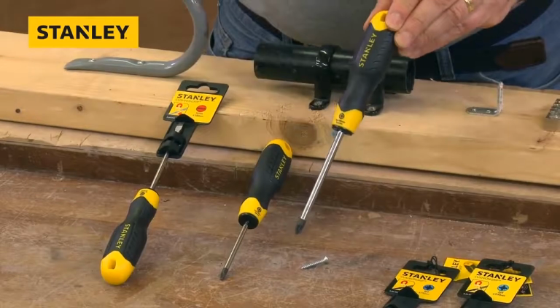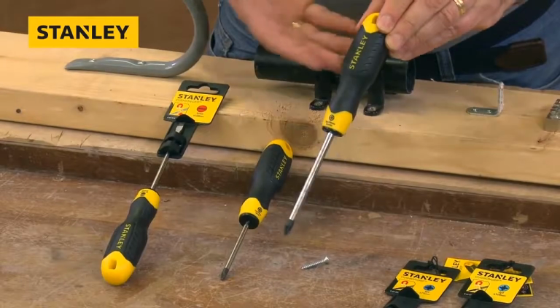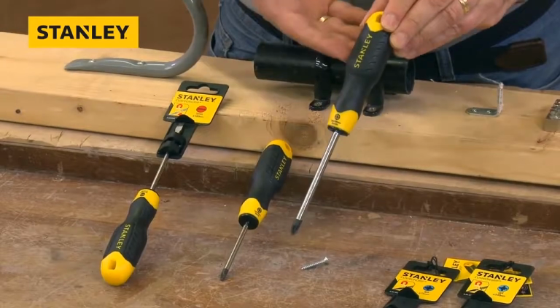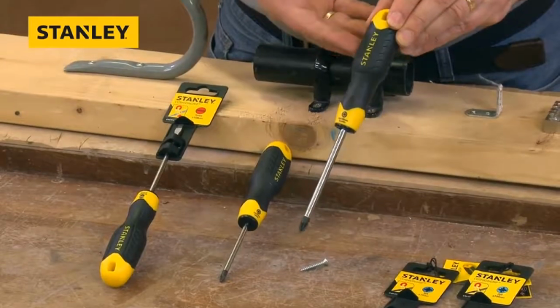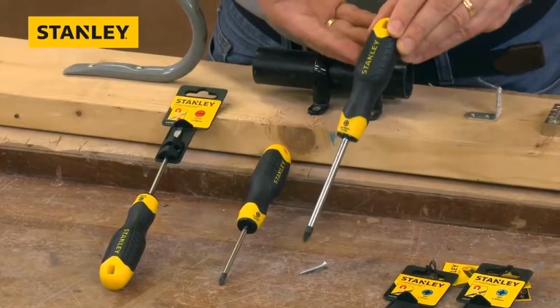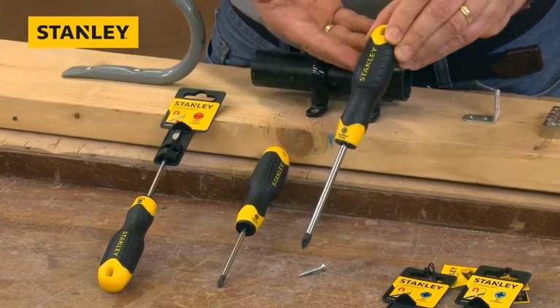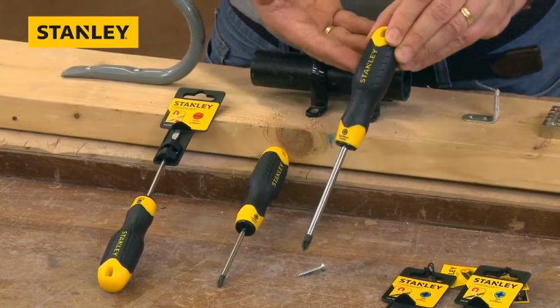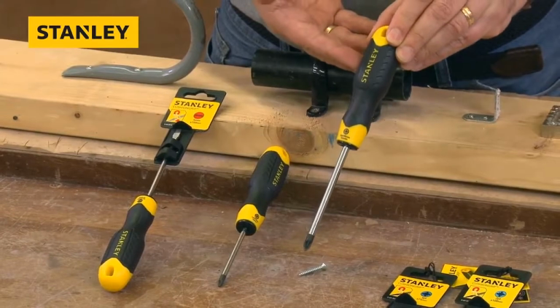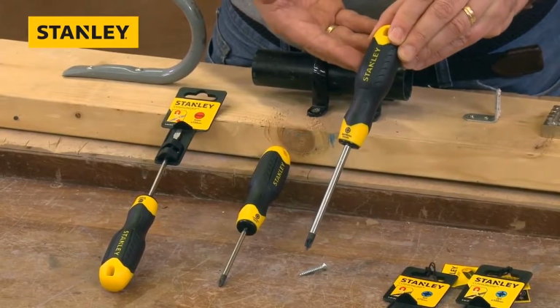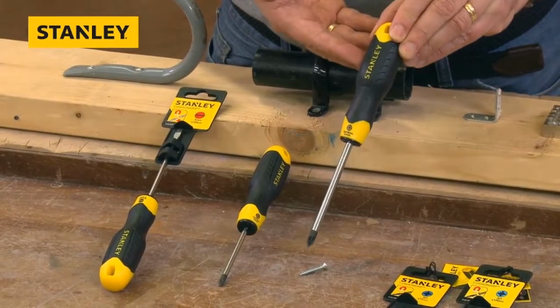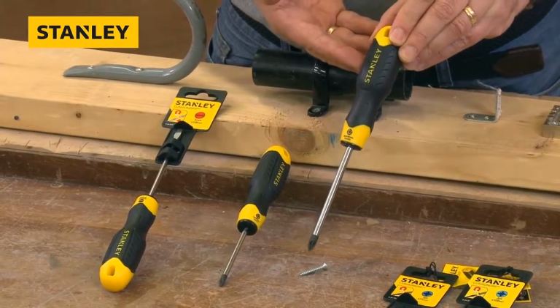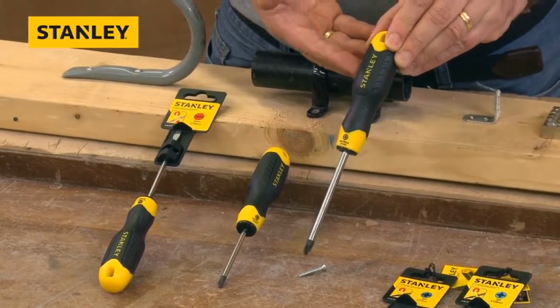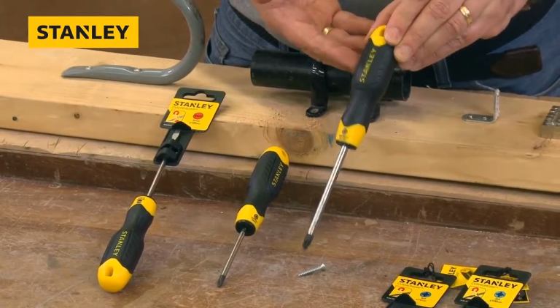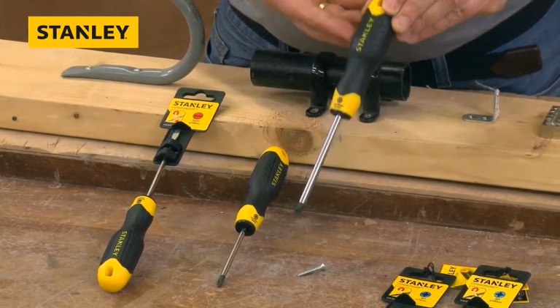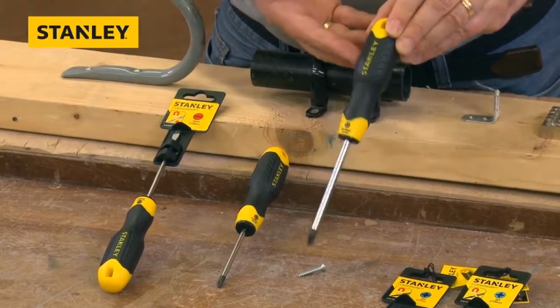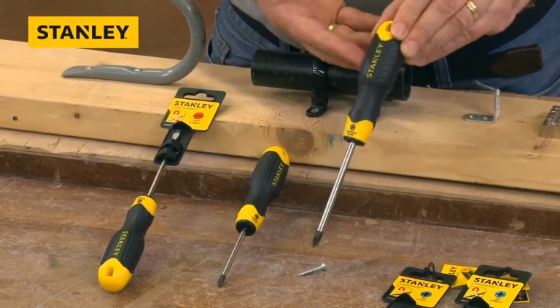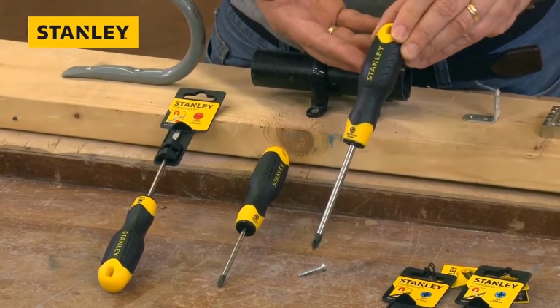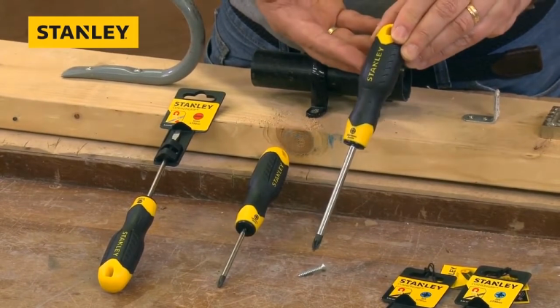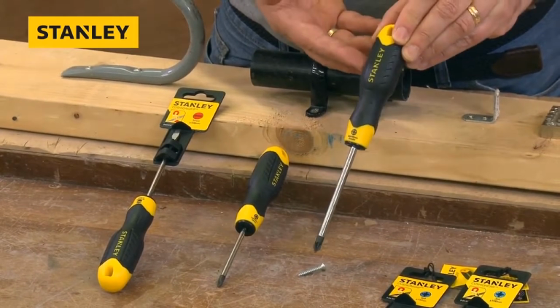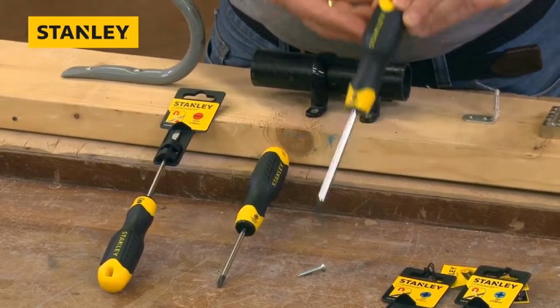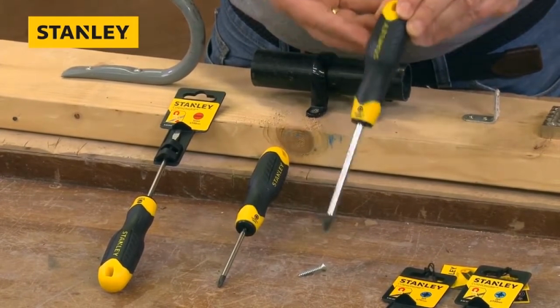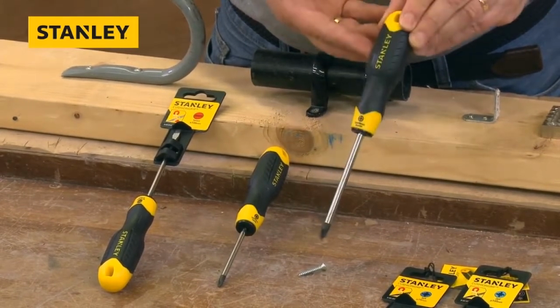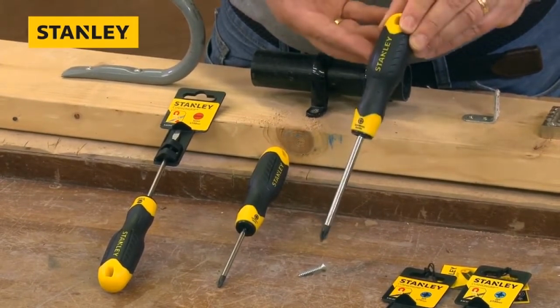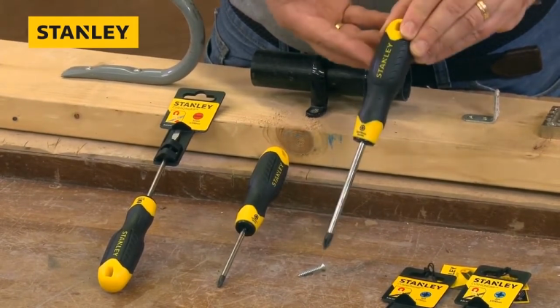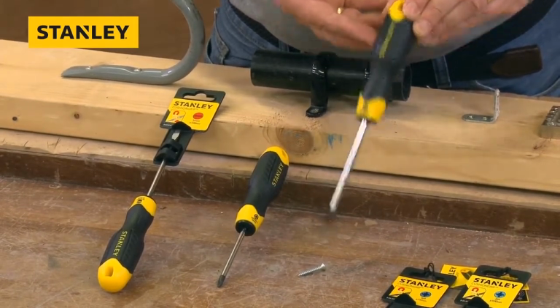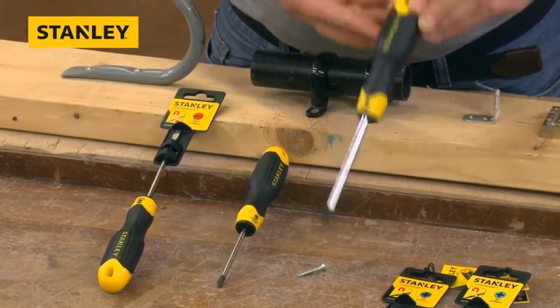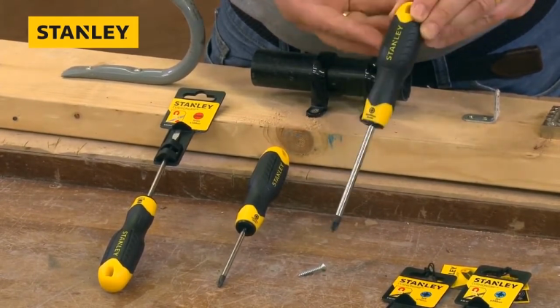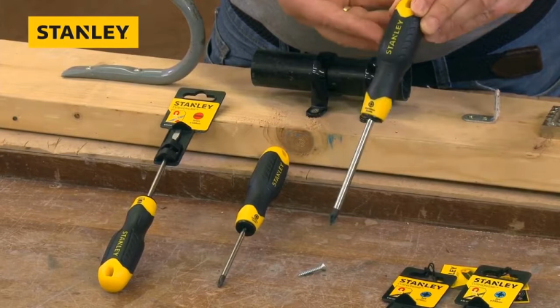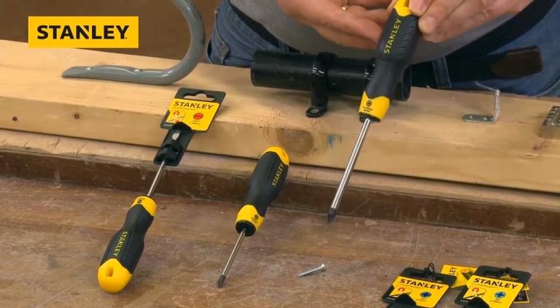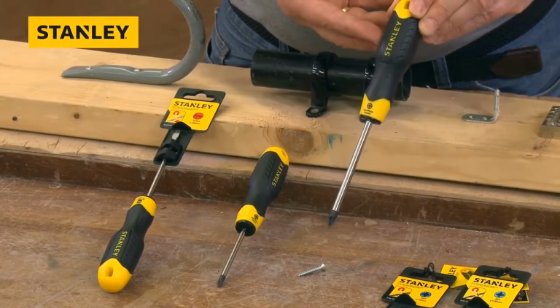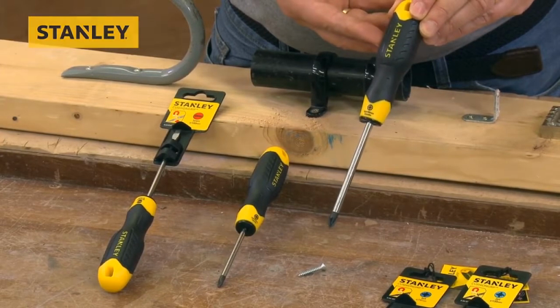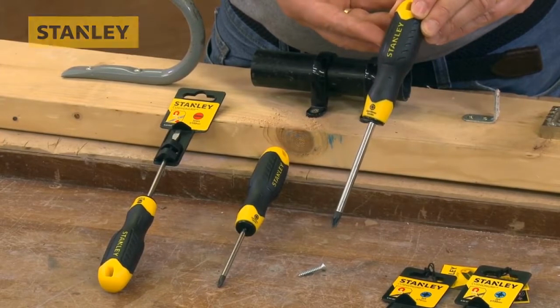Stanley just takes little things and makes them slightly better. This is the new cushion grip range of screwdrivers — three of the best. Pop in store, put these three in your toolbox.